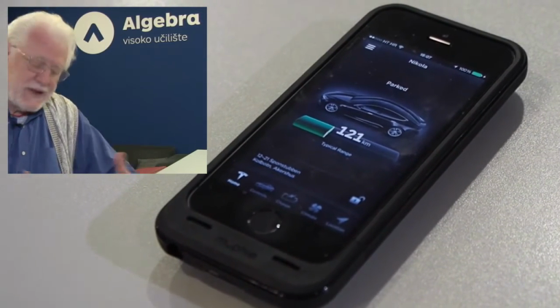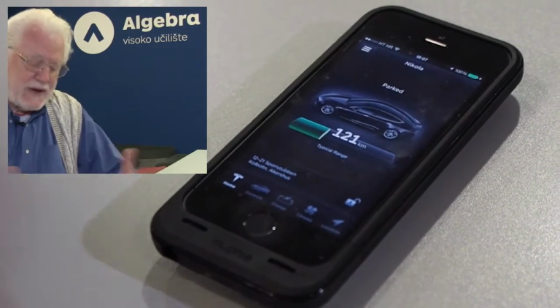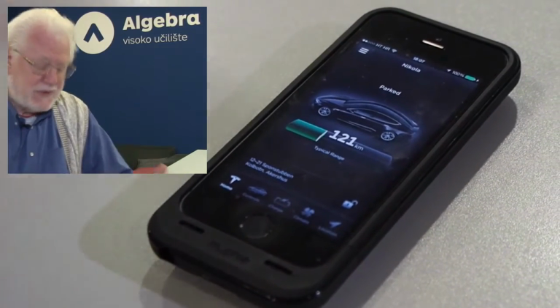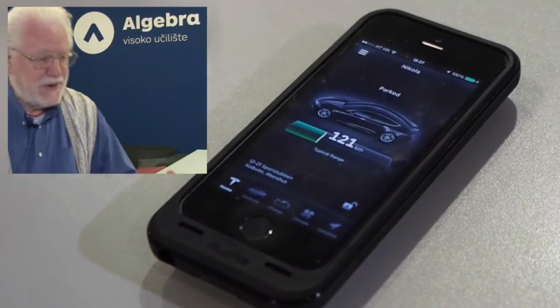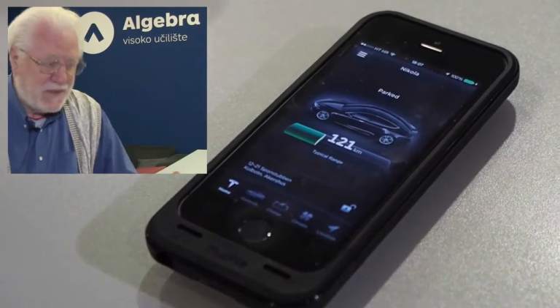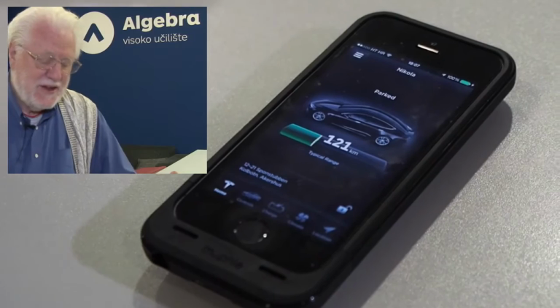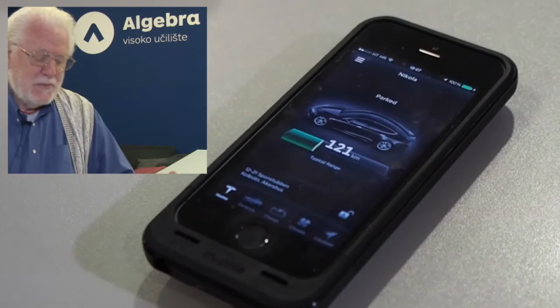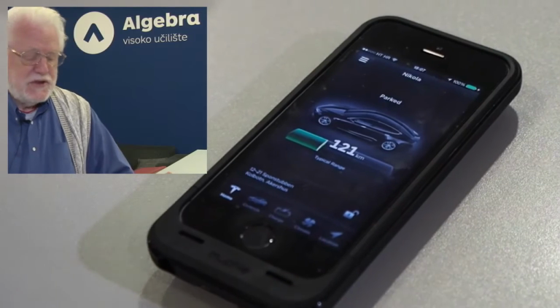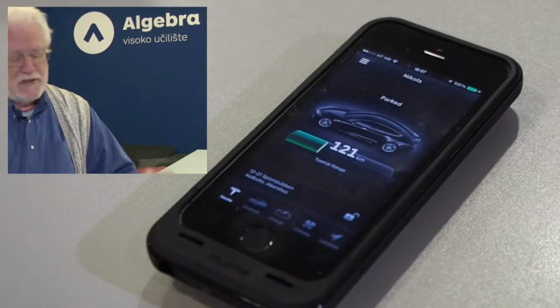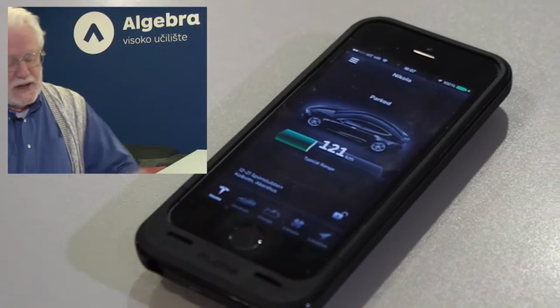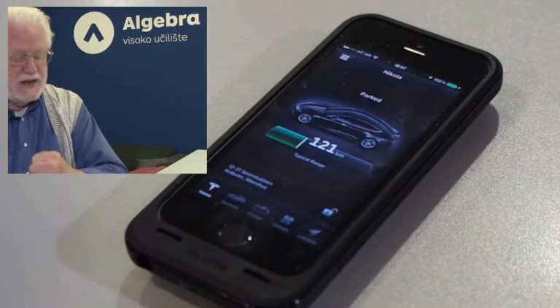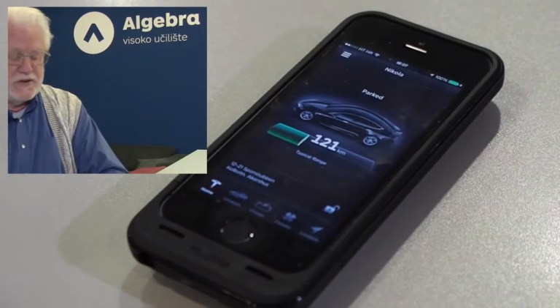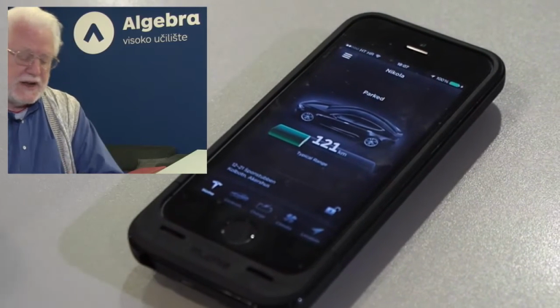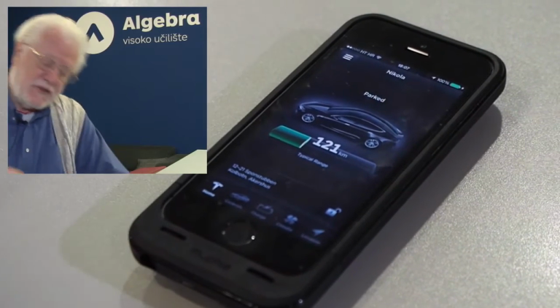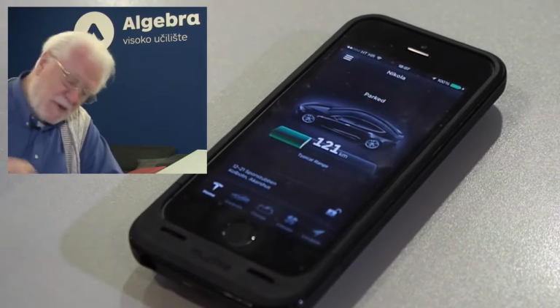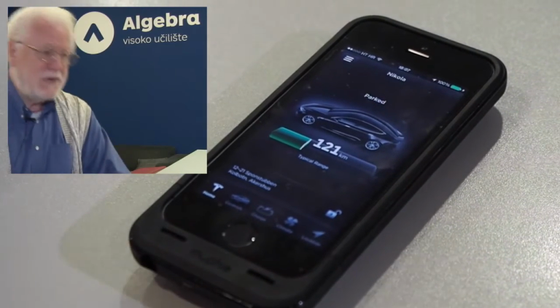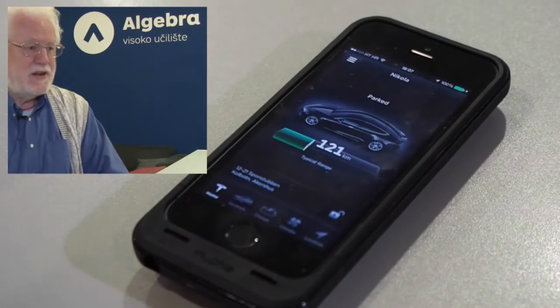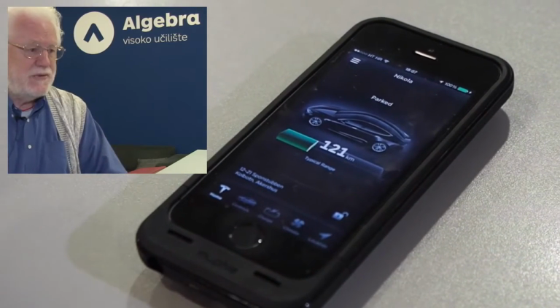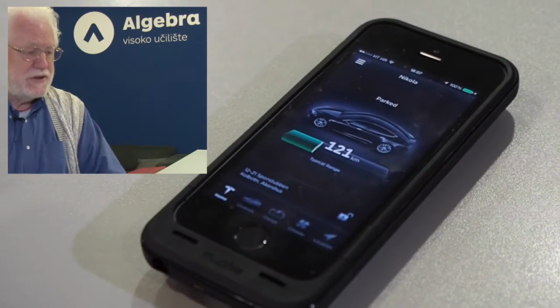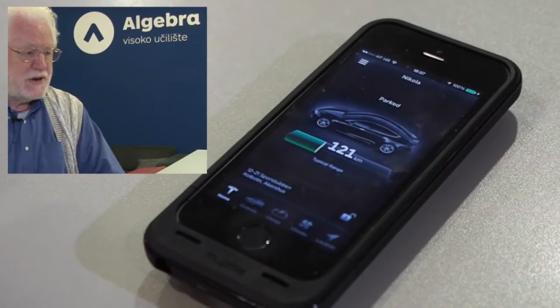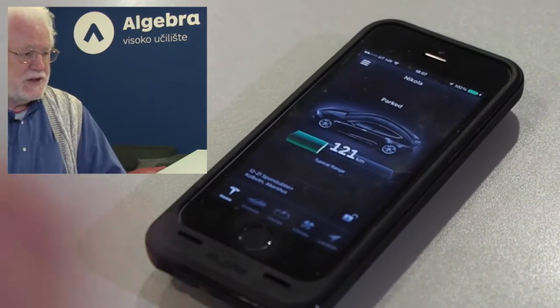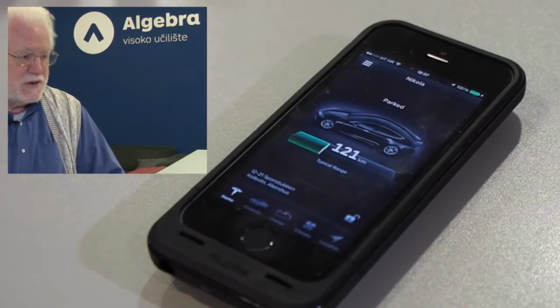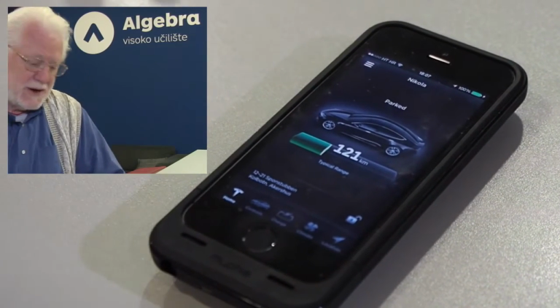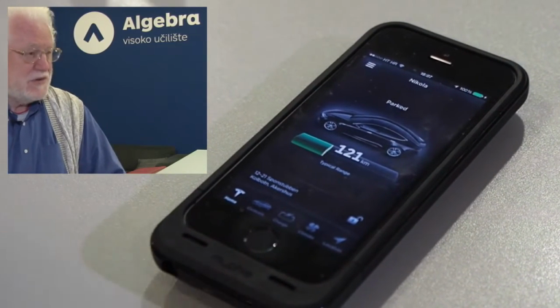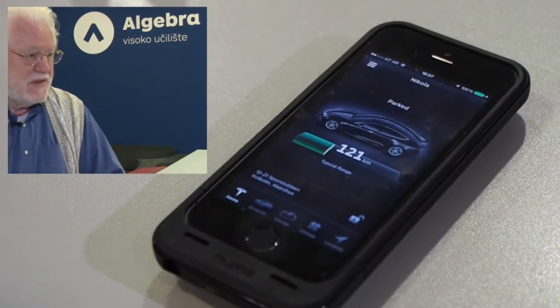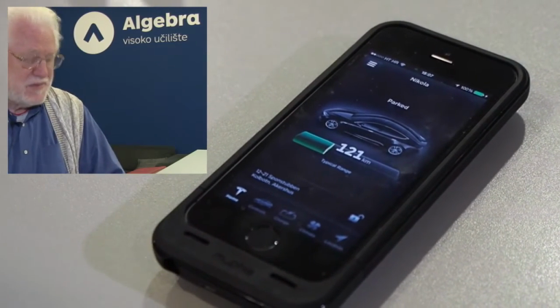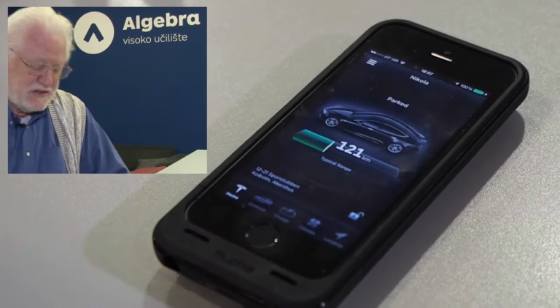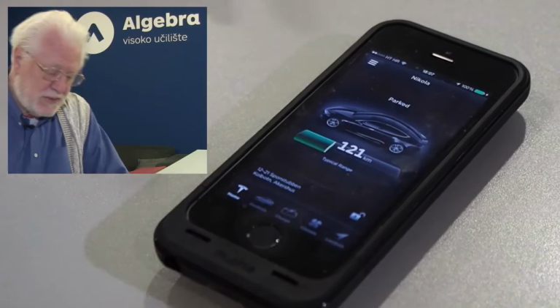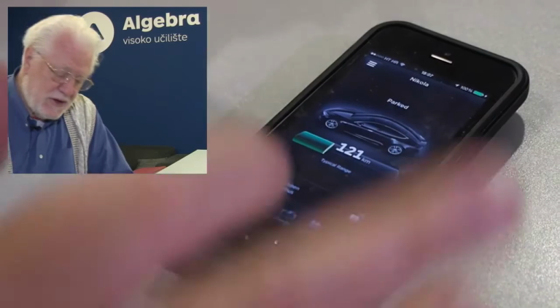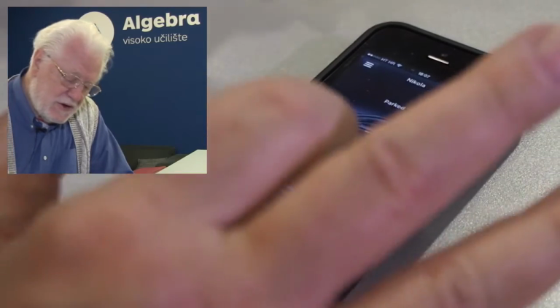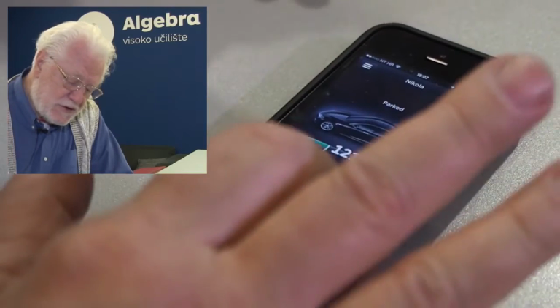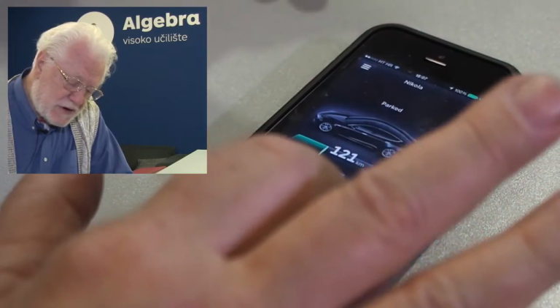She has 121 kilometers of range, maybe projected 400 when the car is fully charged, so we can drive around a lot. She'll just plug it in tonight and tomorrow it'll be fully charged in our garage. It's really simple to charge.